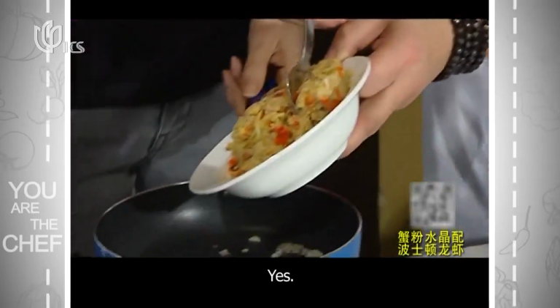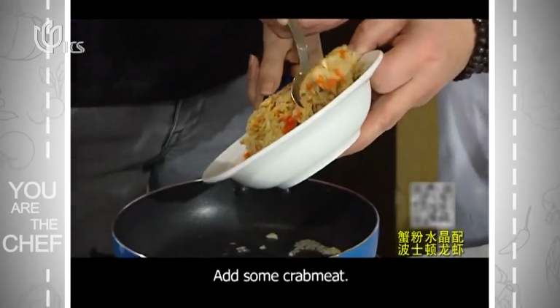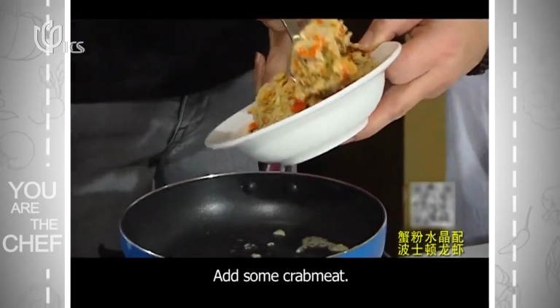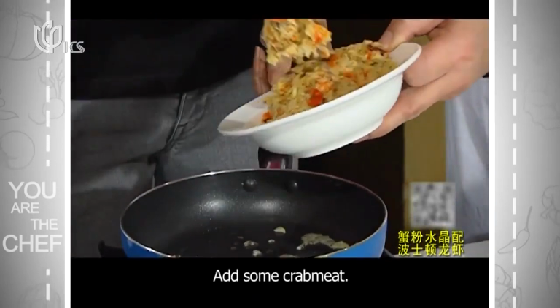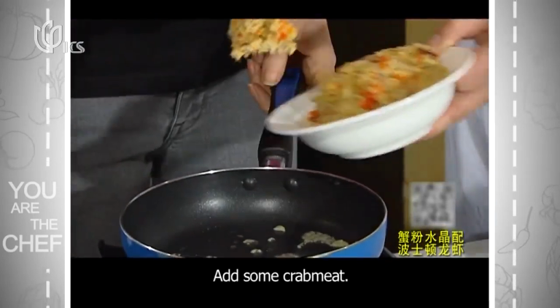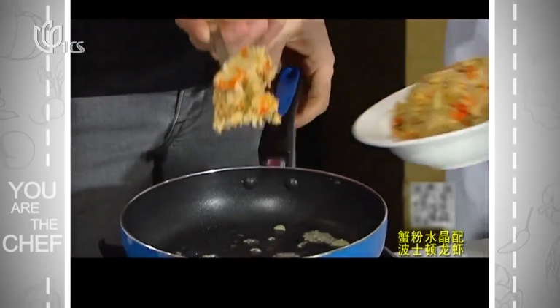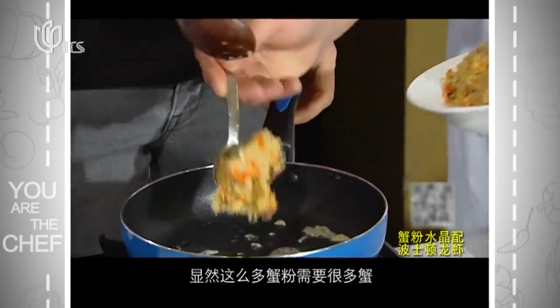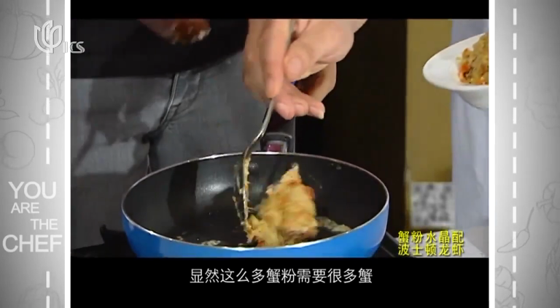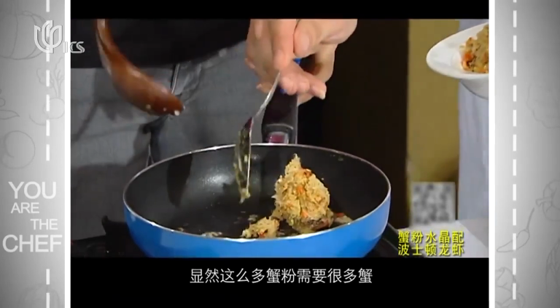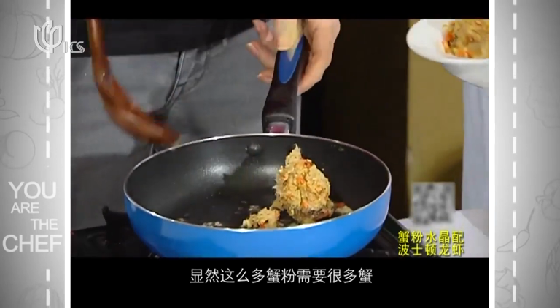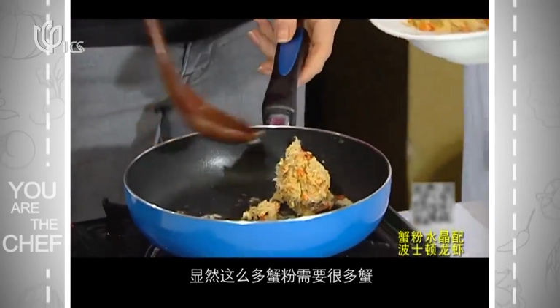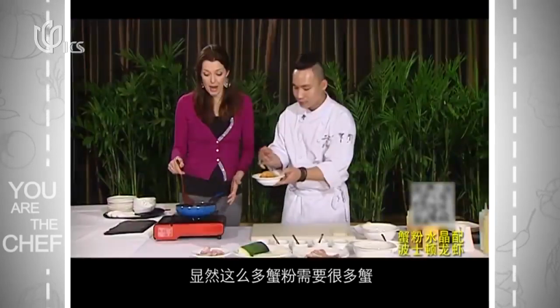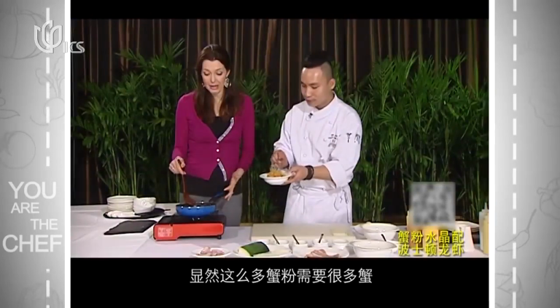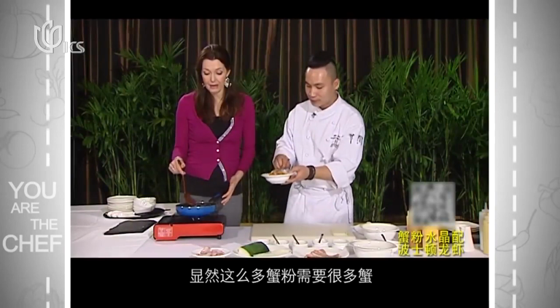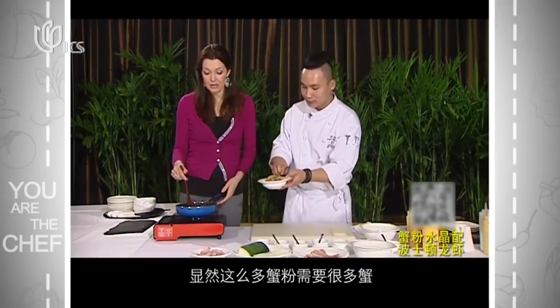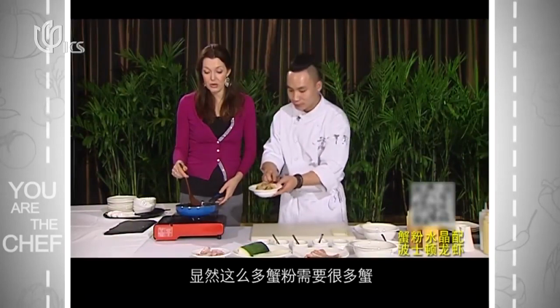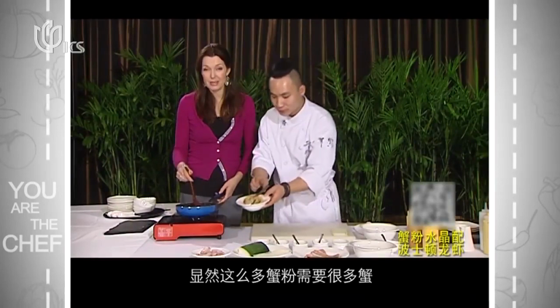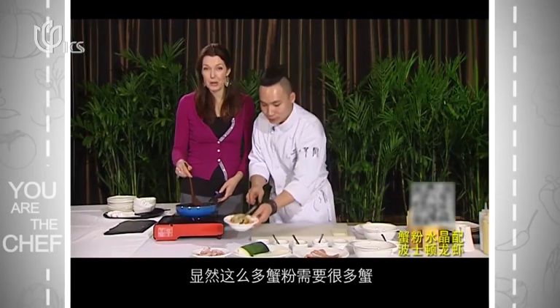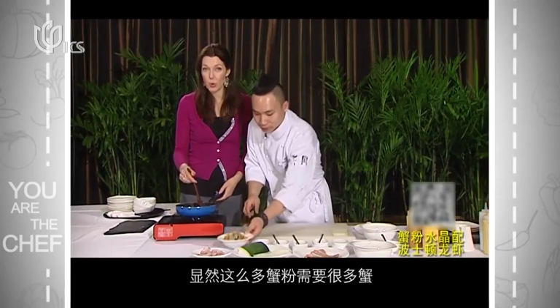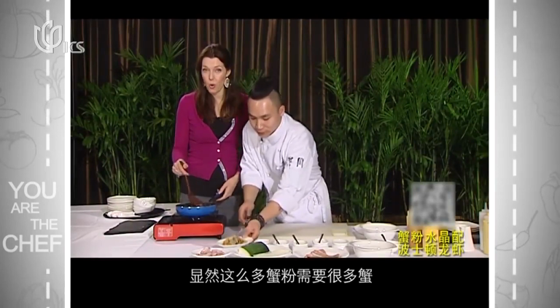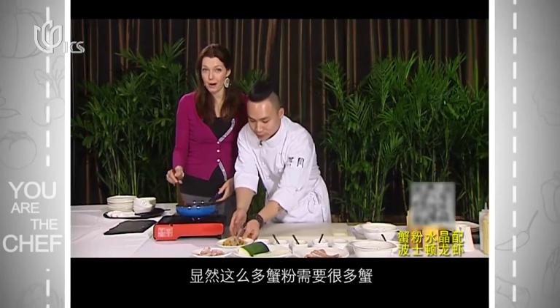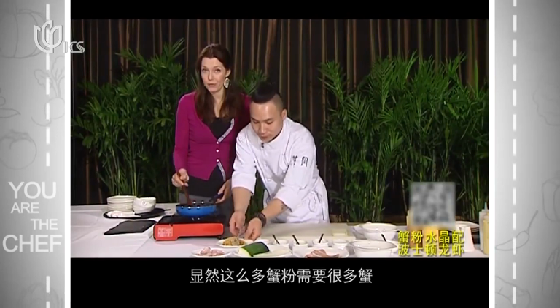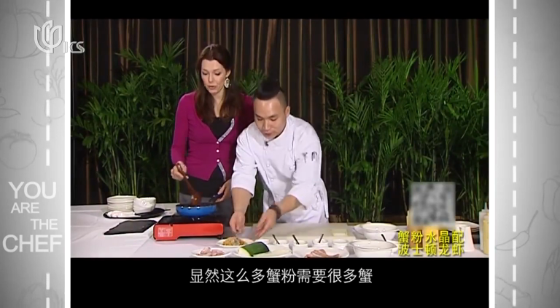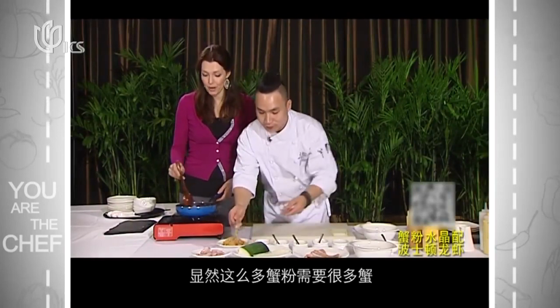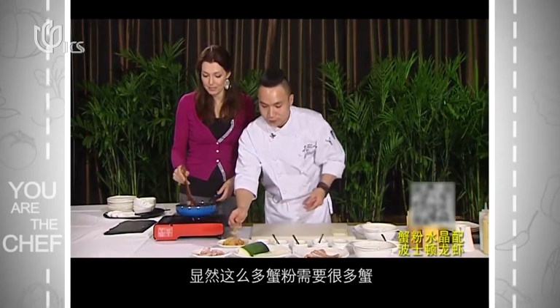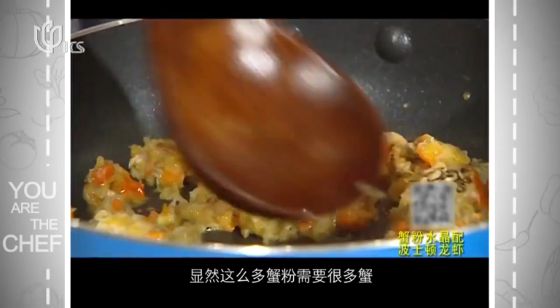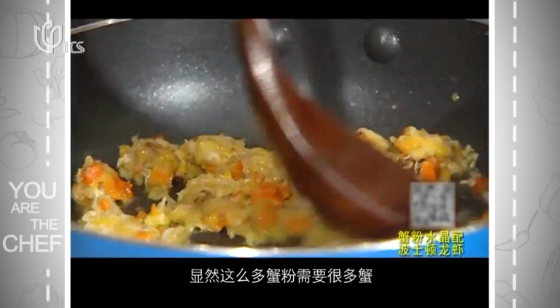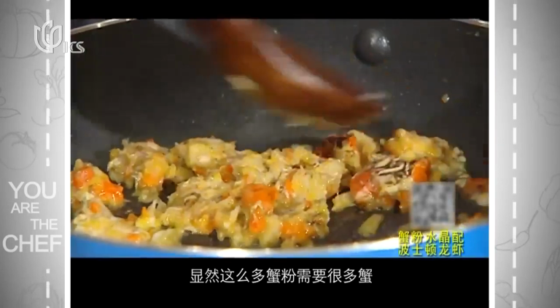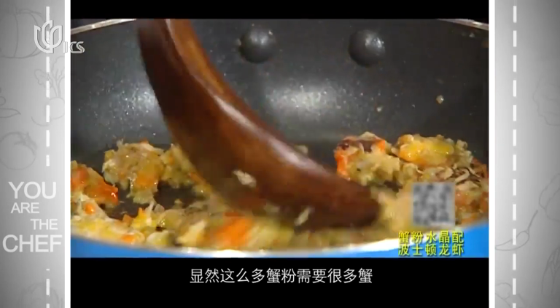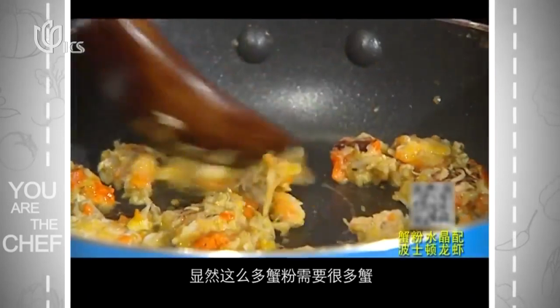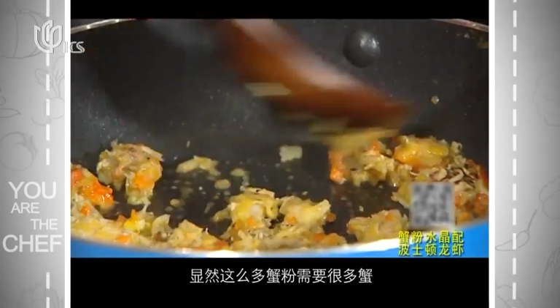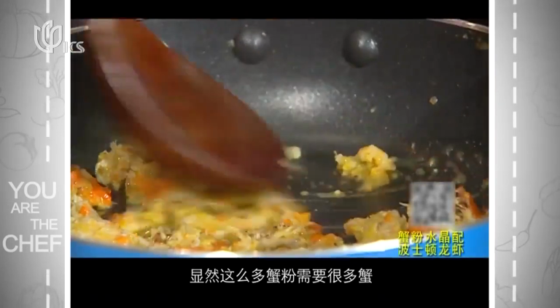Now we're going to put some fresh leaves in. This adds a little bit of flavor. Obviously if you're not buying it pre-prepared like this, you need to peel that. There are quite a few crabs needed to get this amount of crab meat.